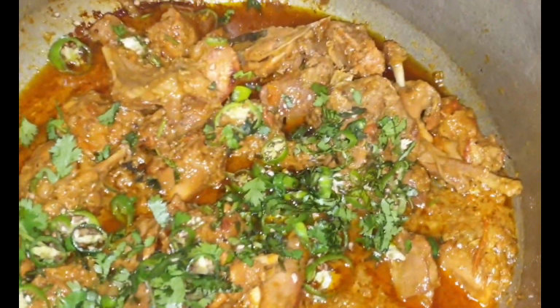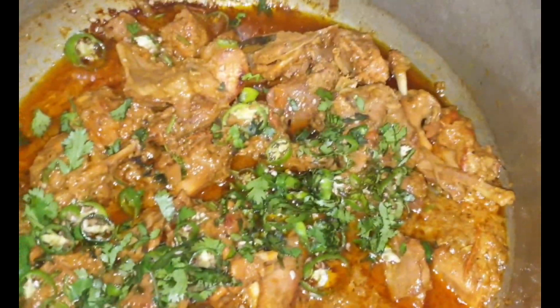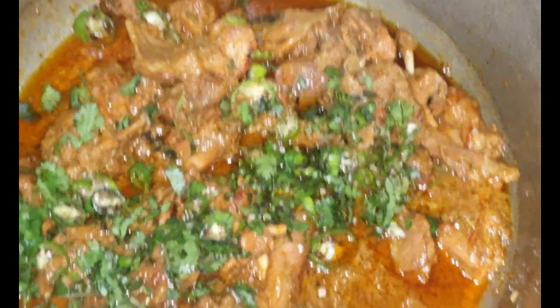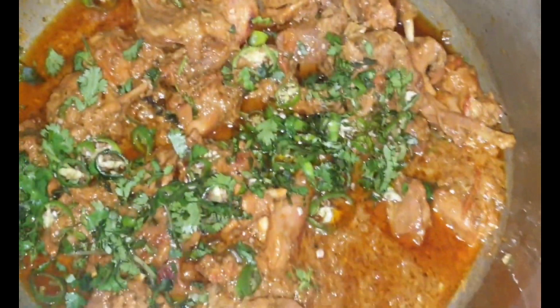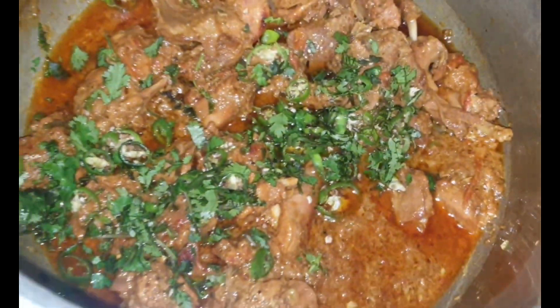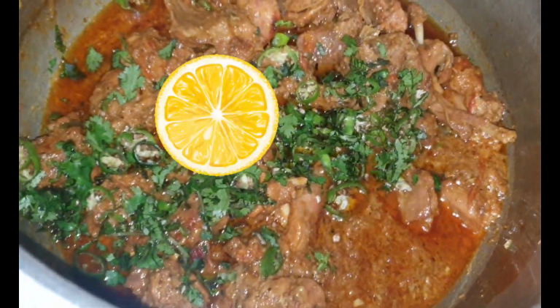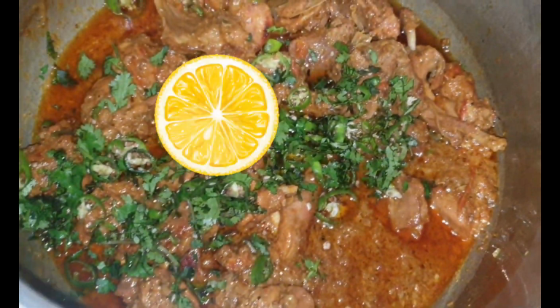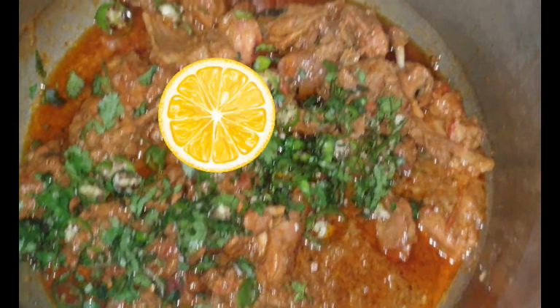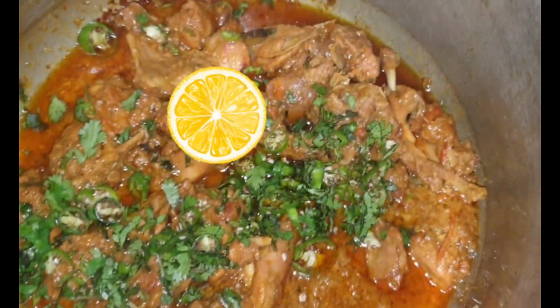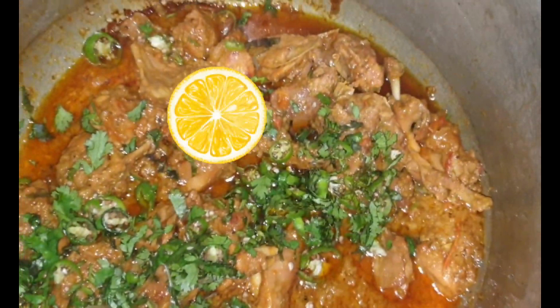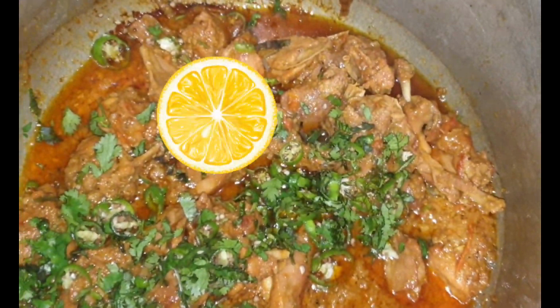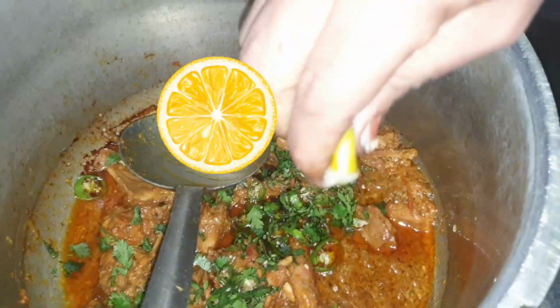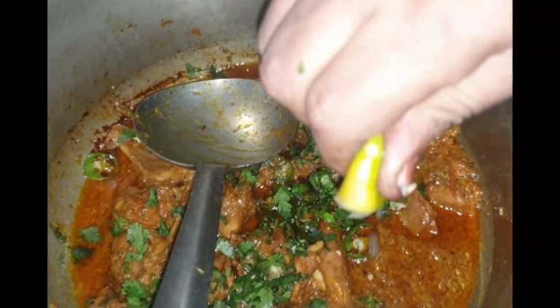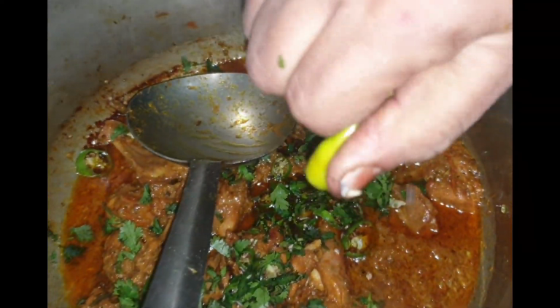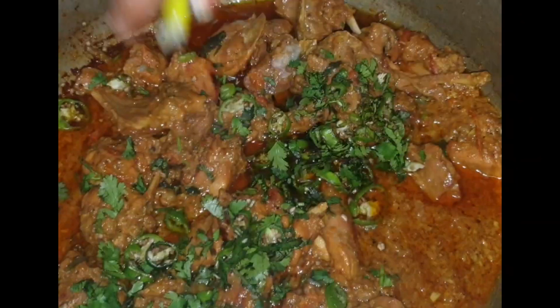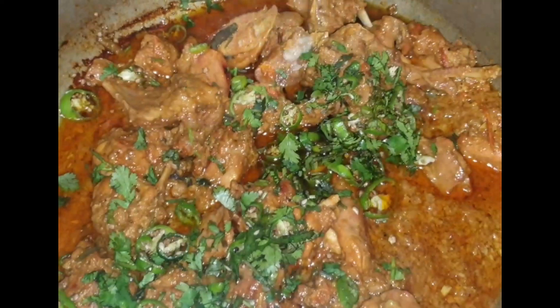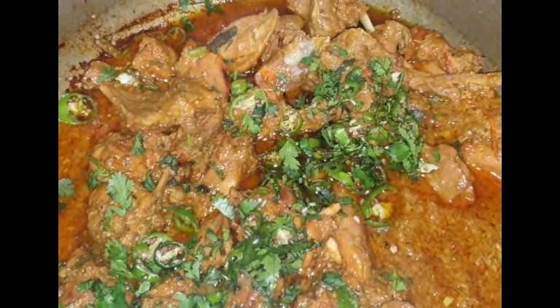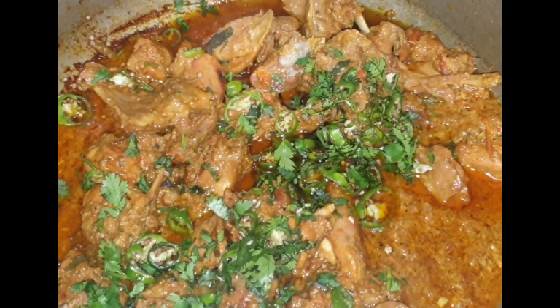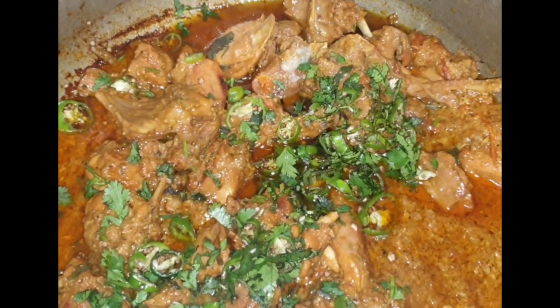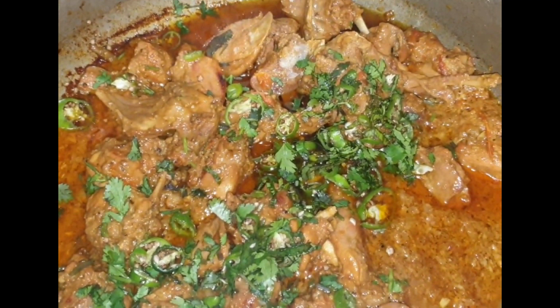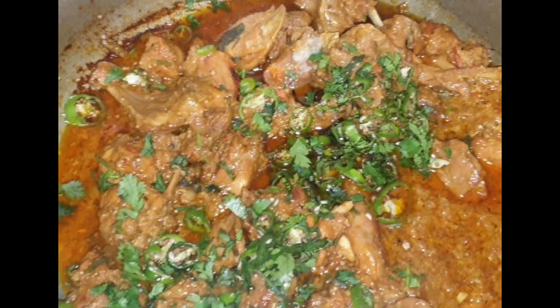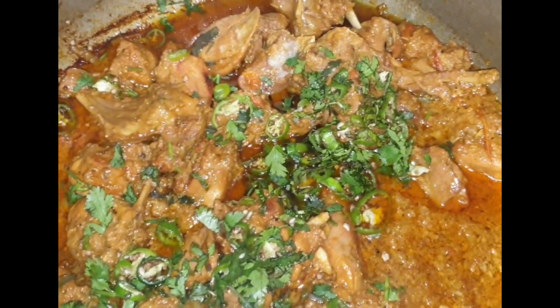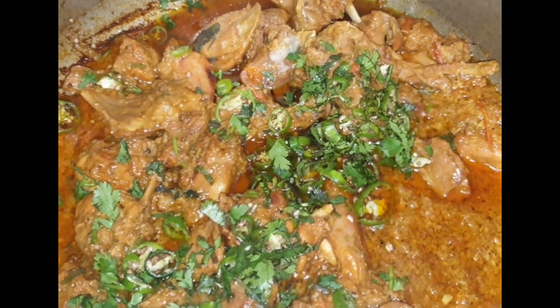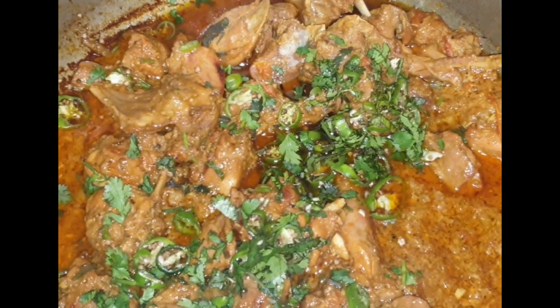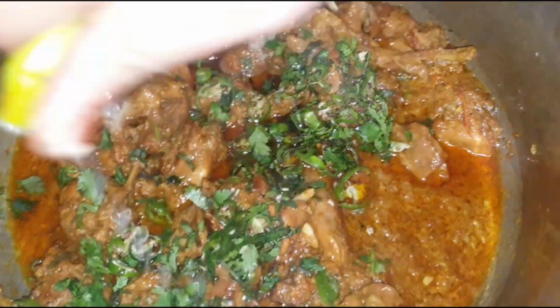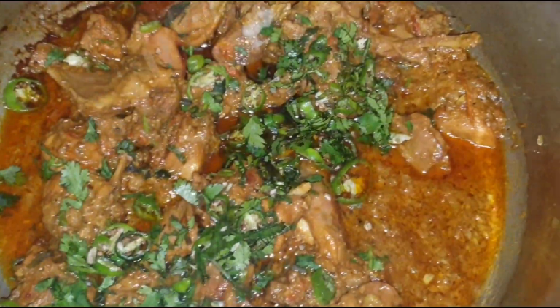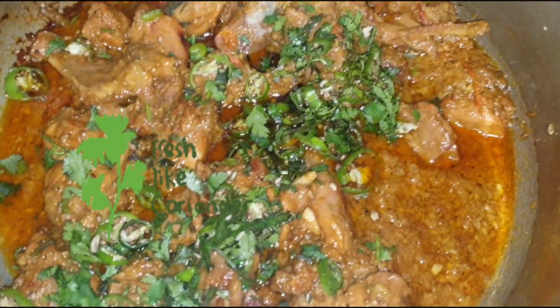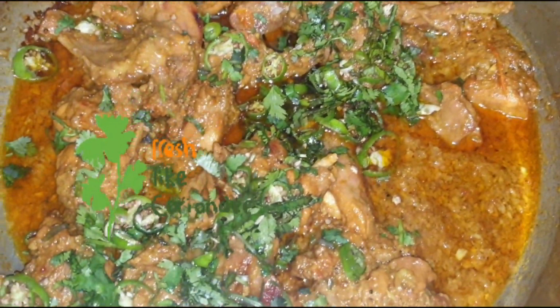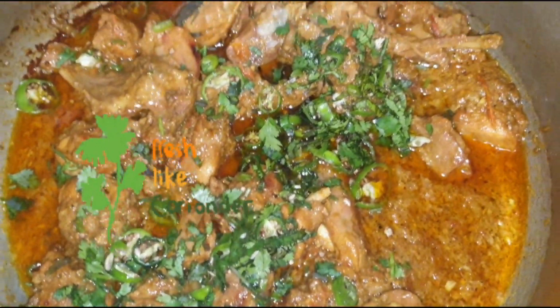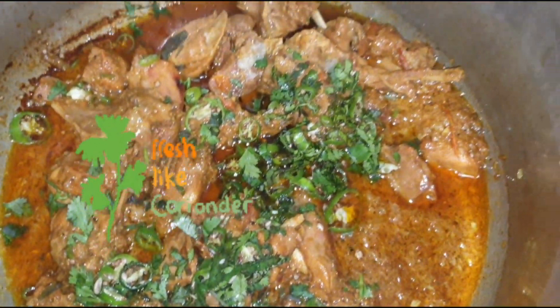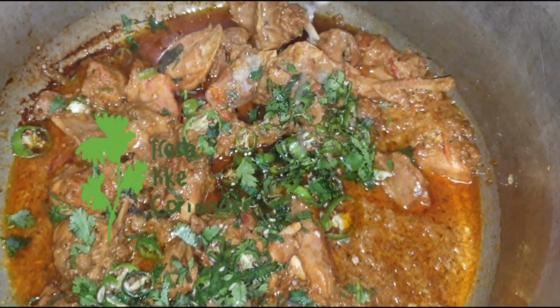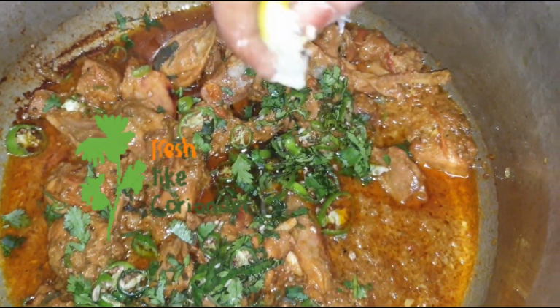Also, squeeze a lemon into this recipe so that it will enhance the flavor, and add coriander for garnishing.